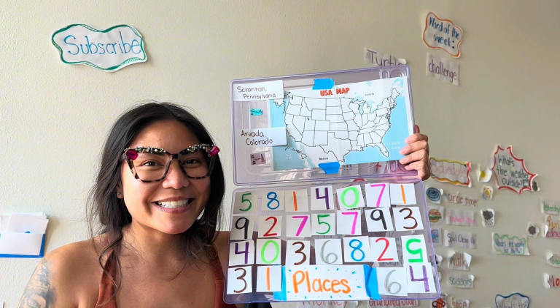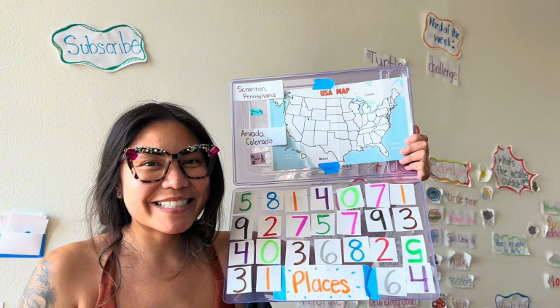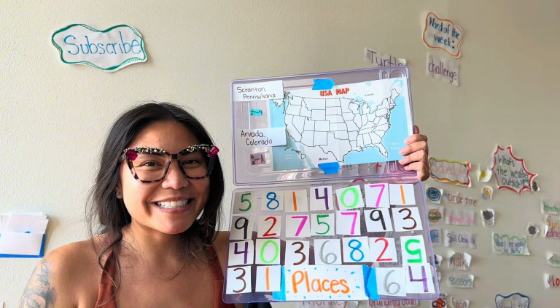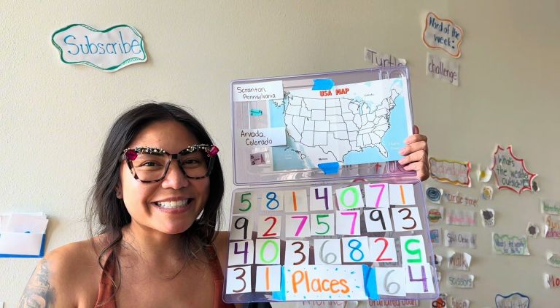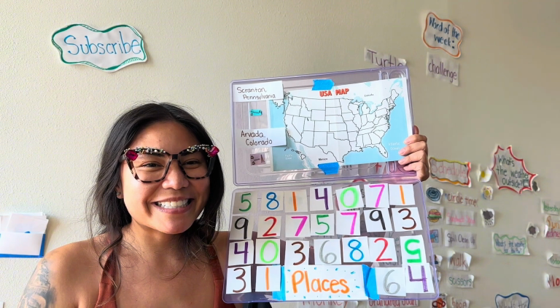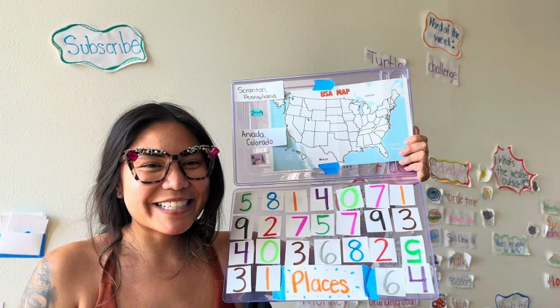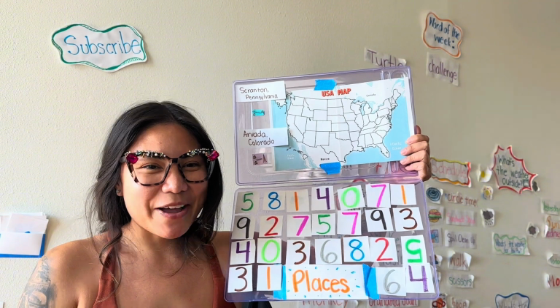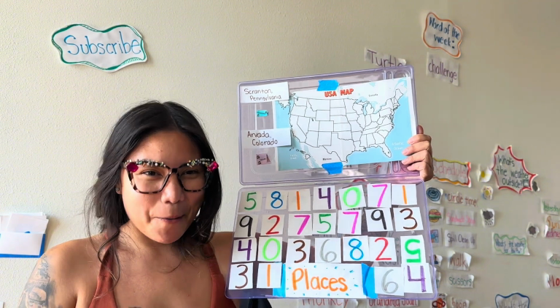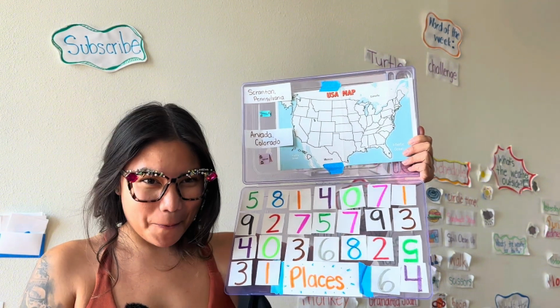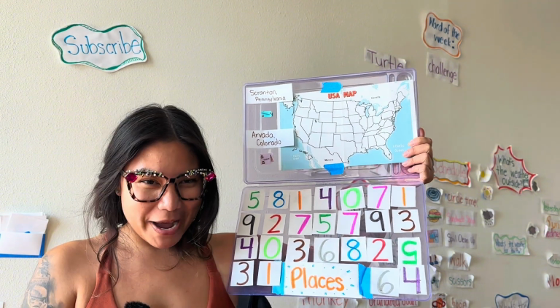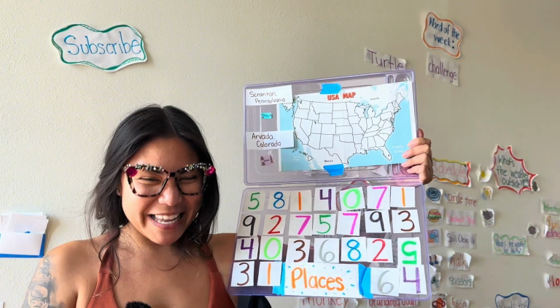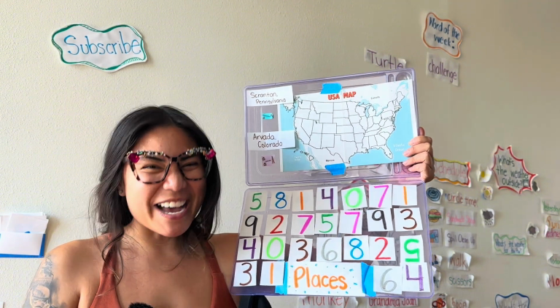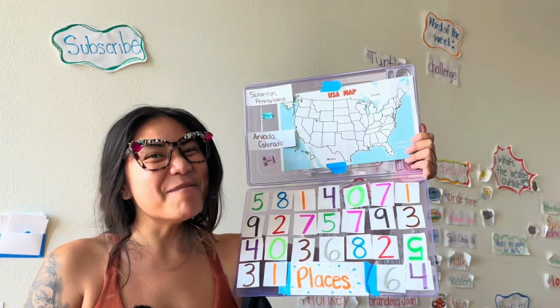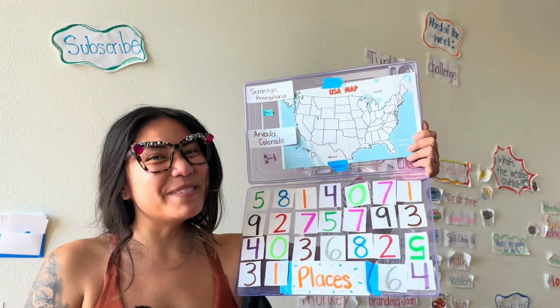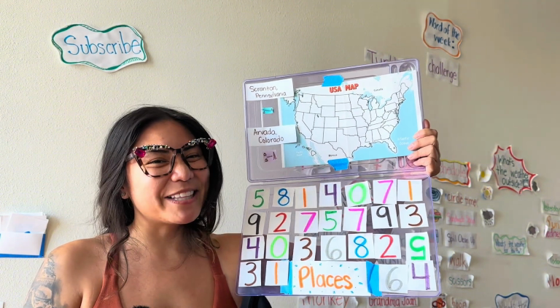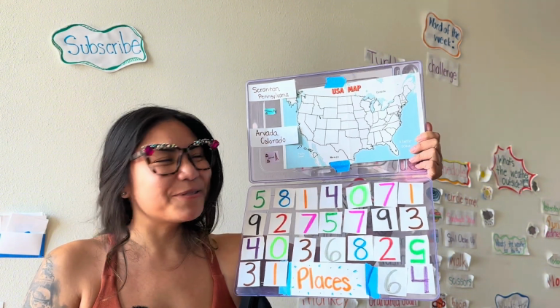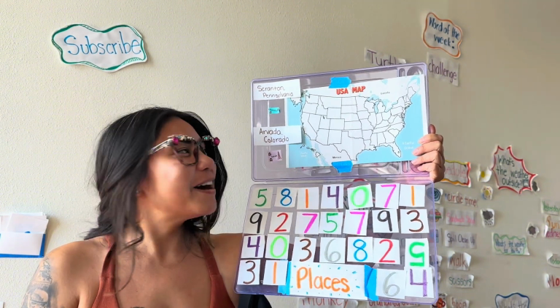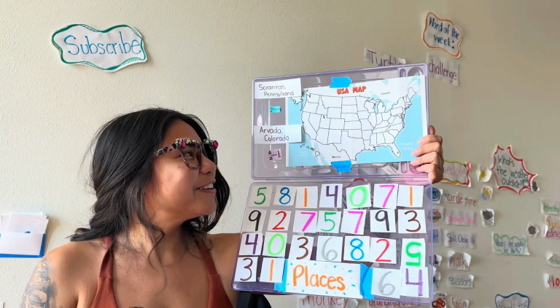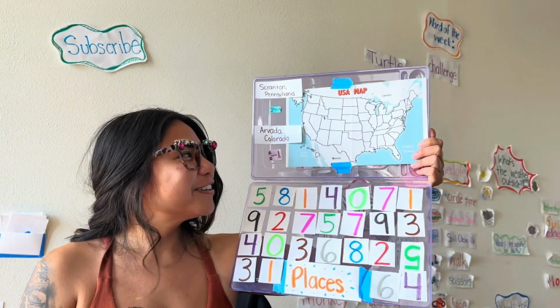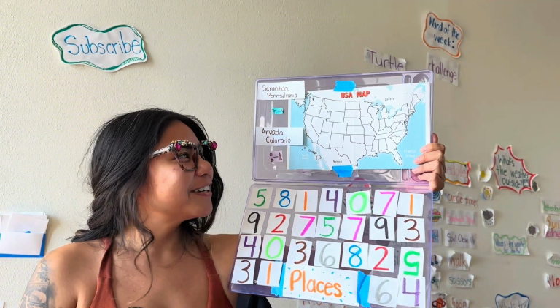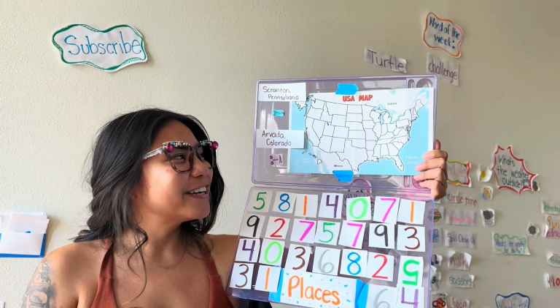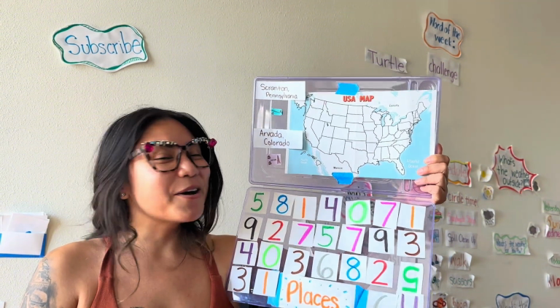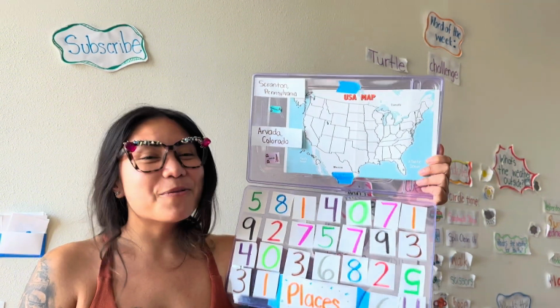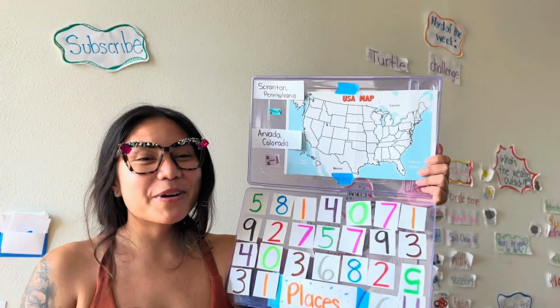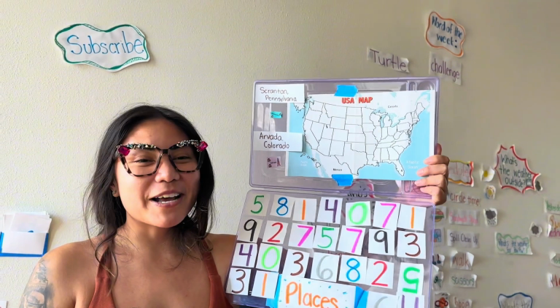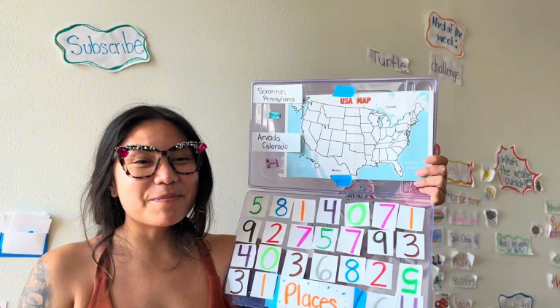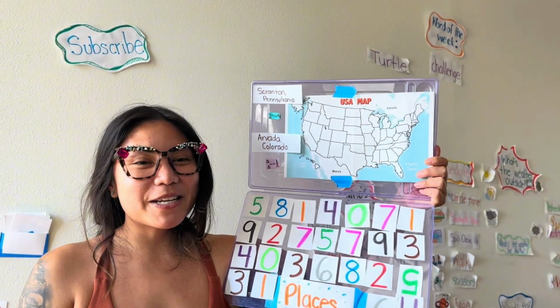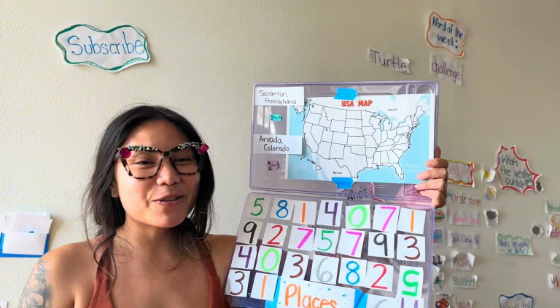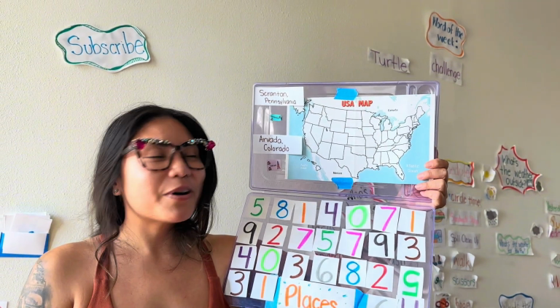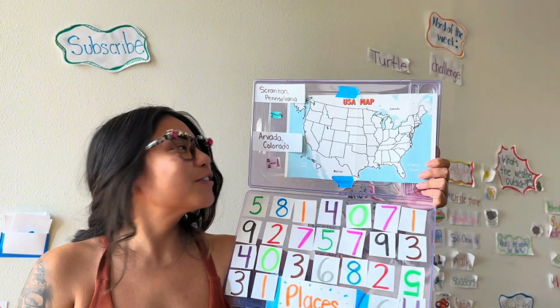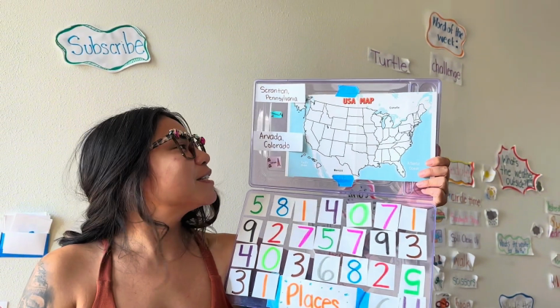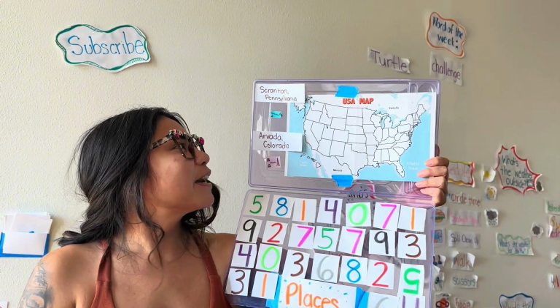Update the weather! We're going to update the weather together.